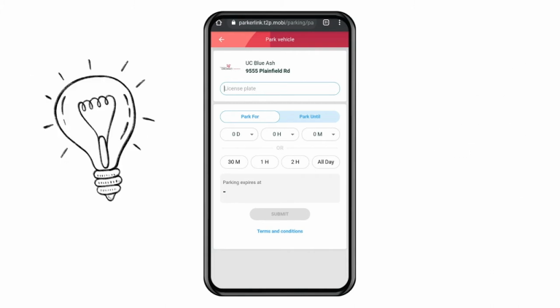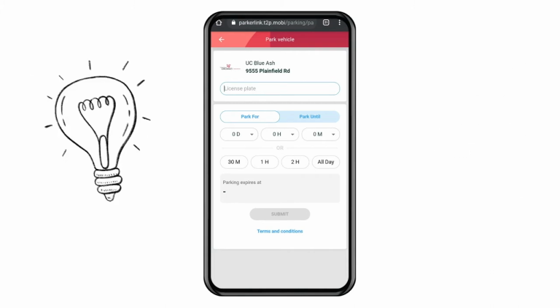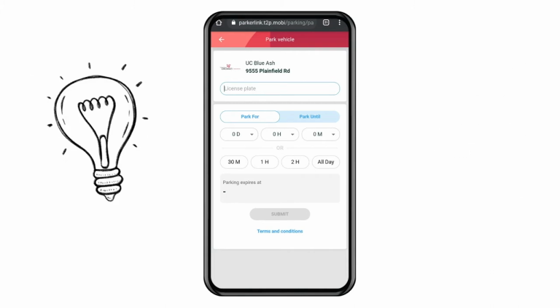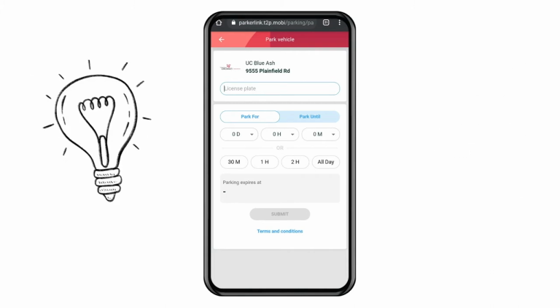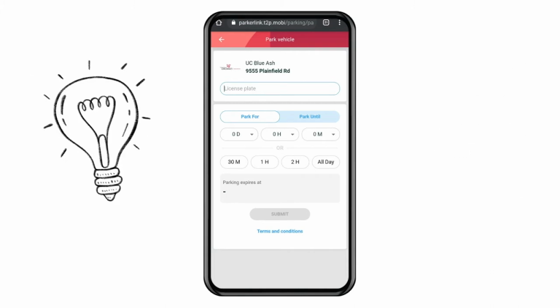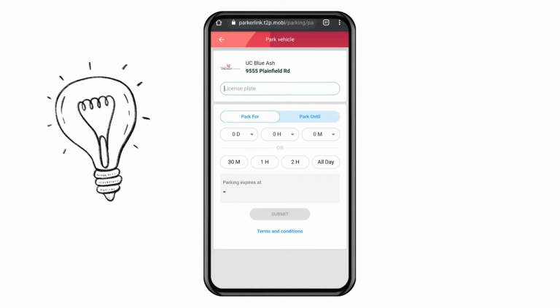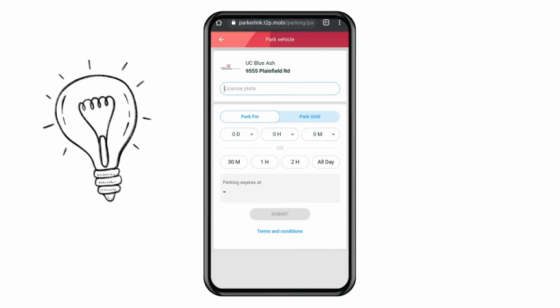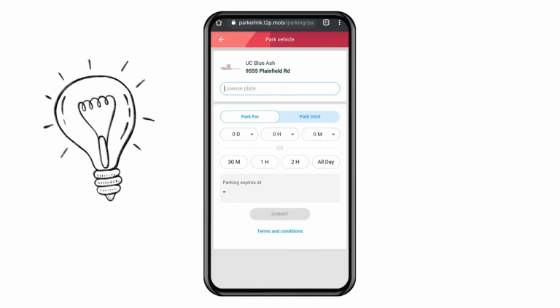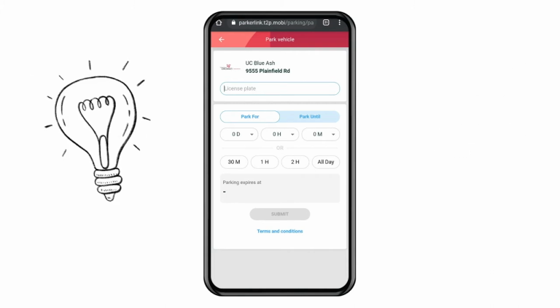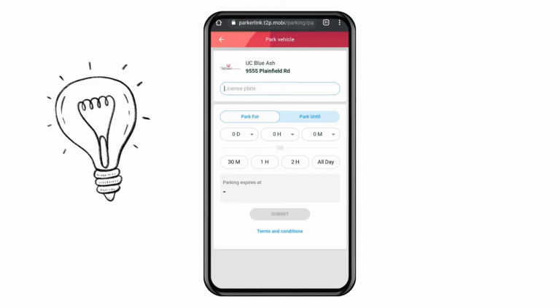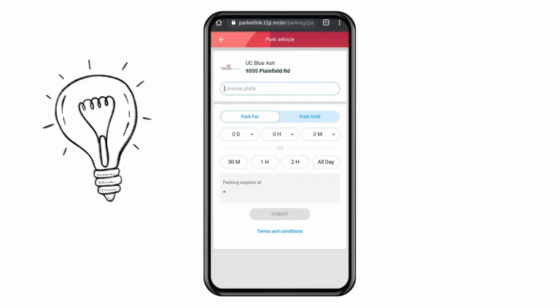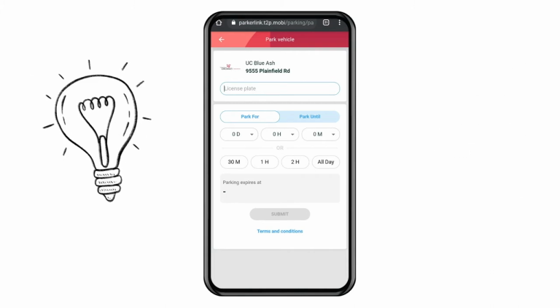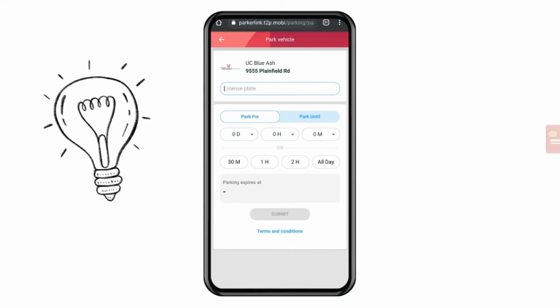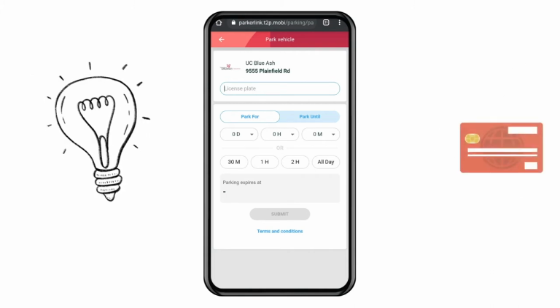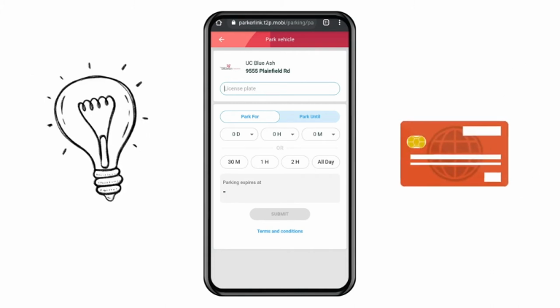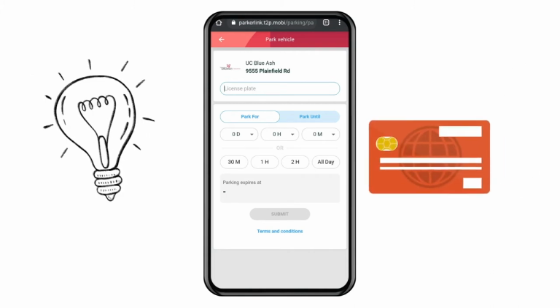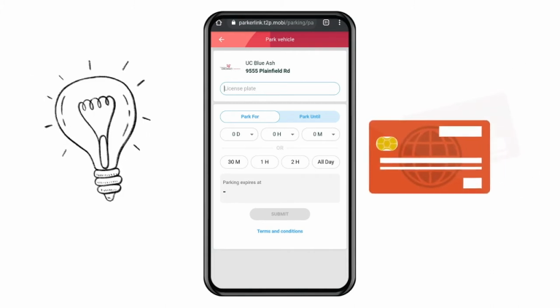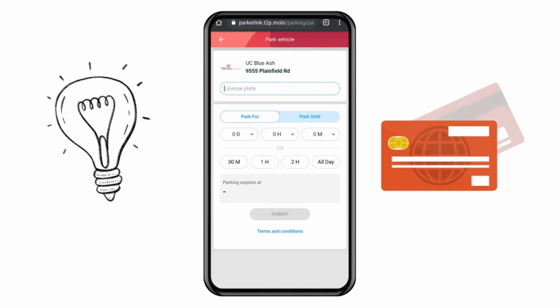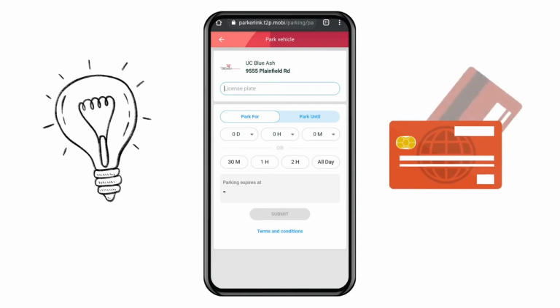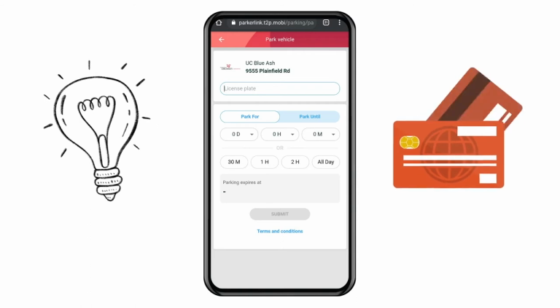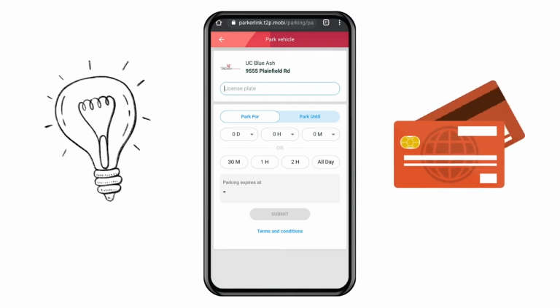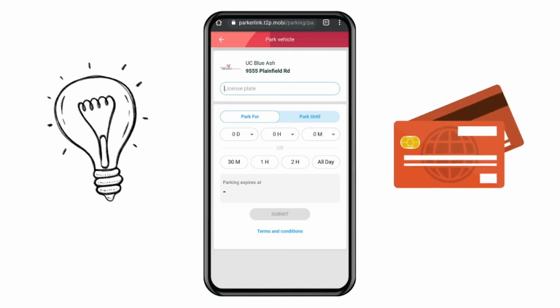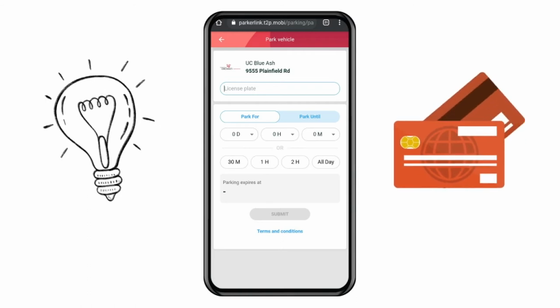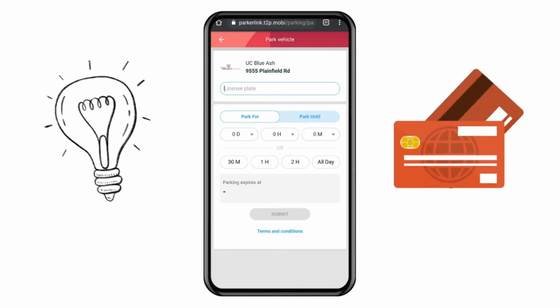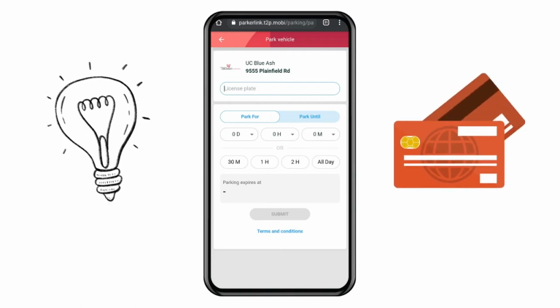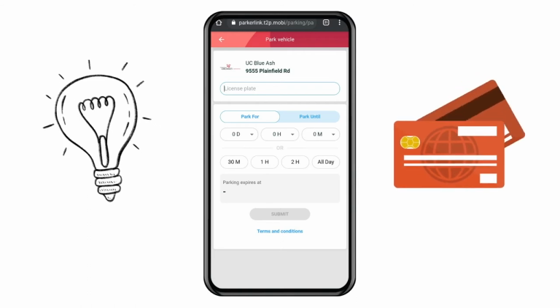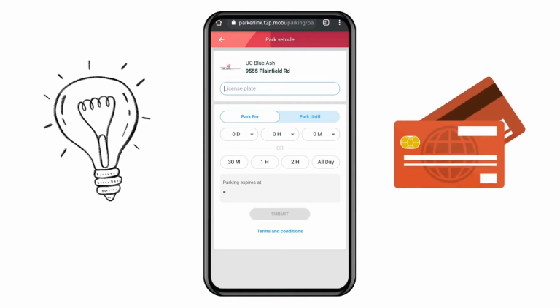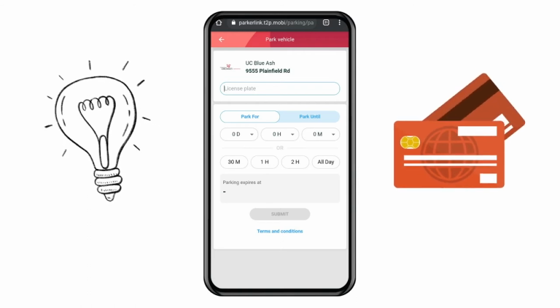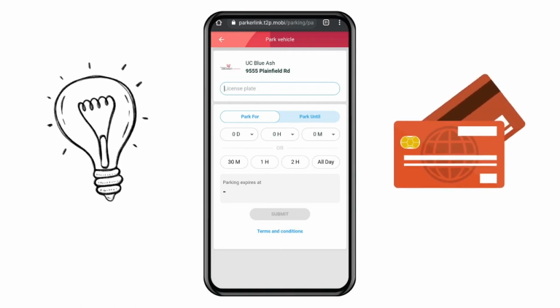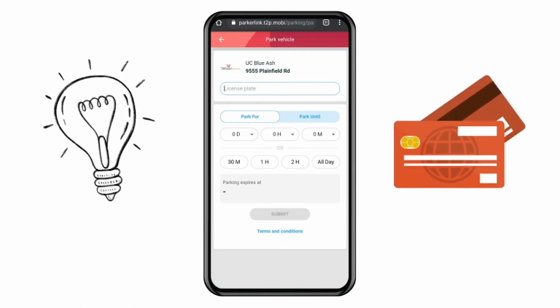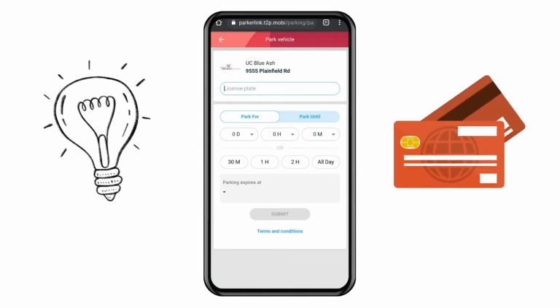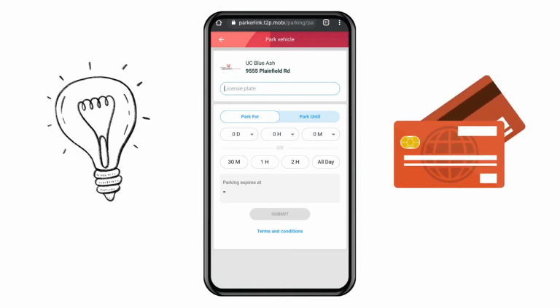You can enter your credit card information the first time and save it for later use. You can also add multiple cards to your profile.